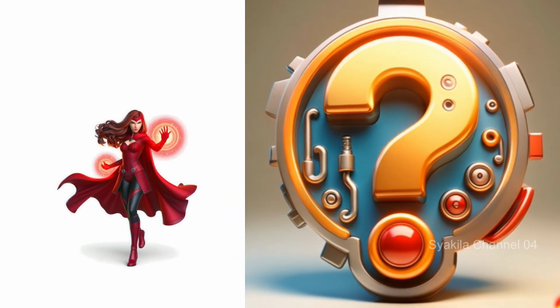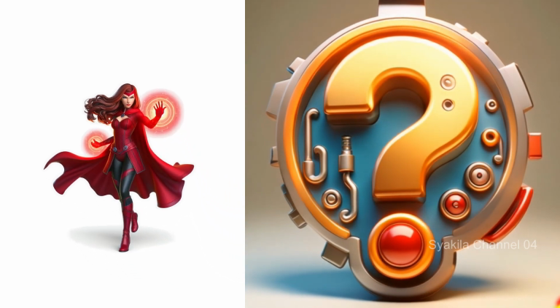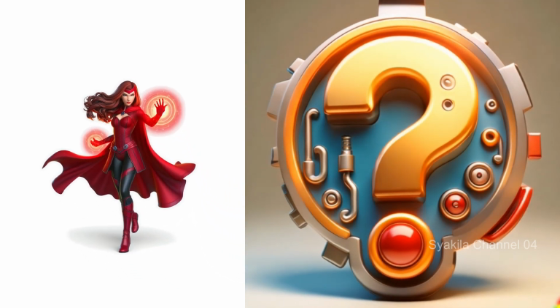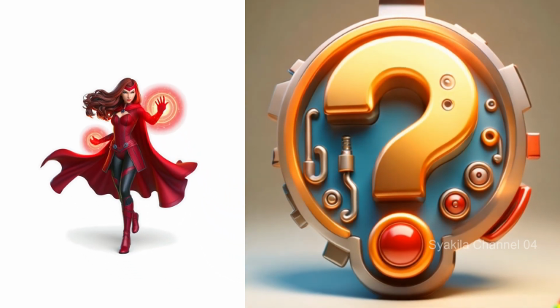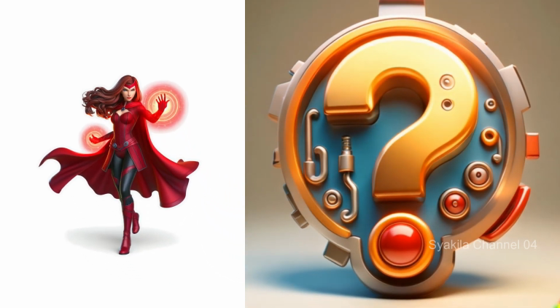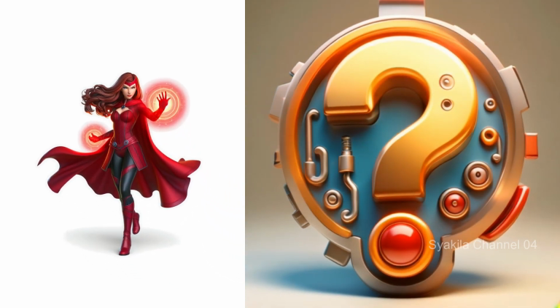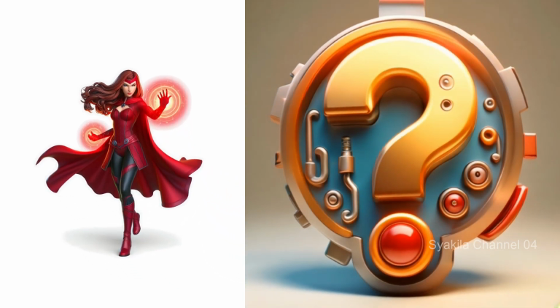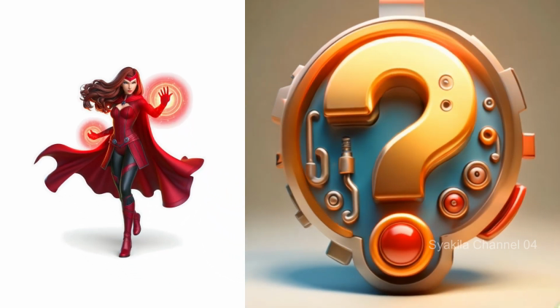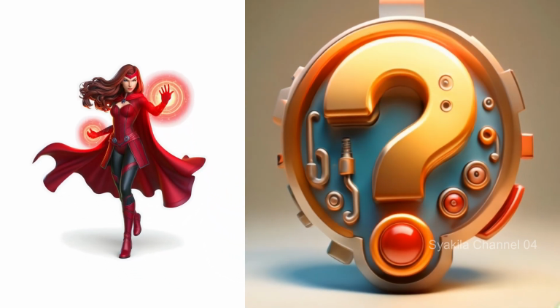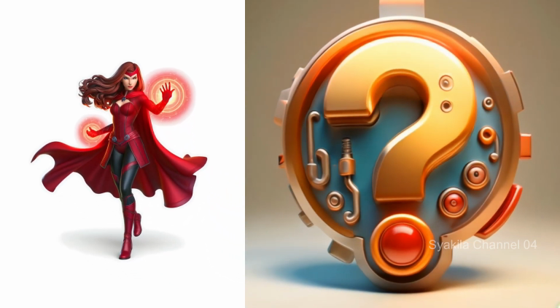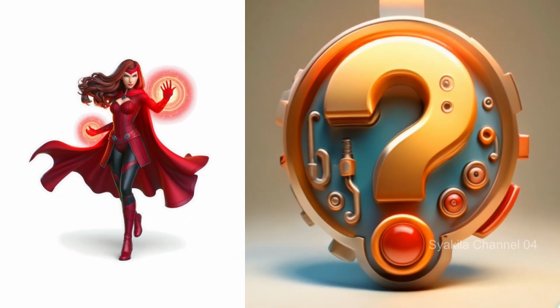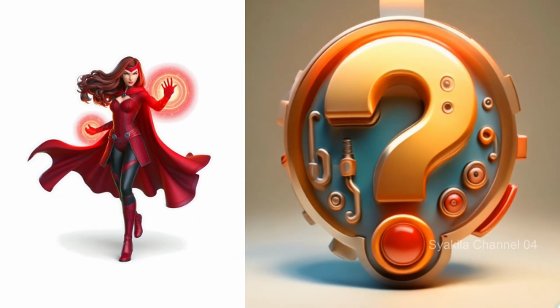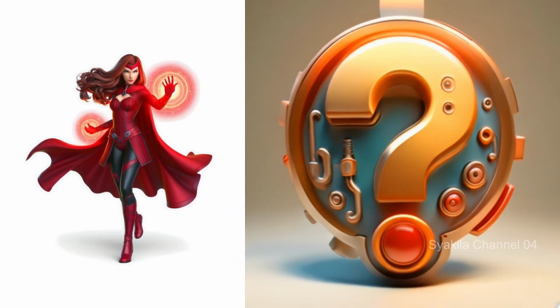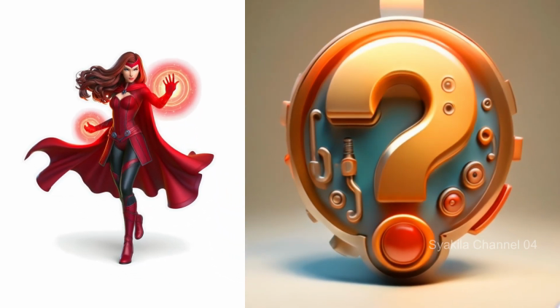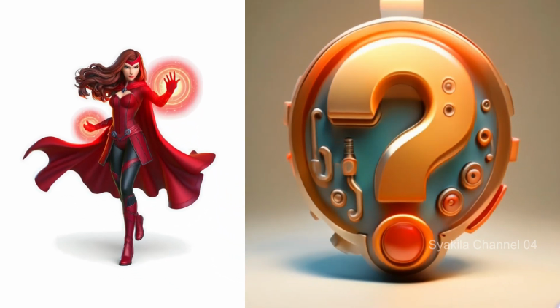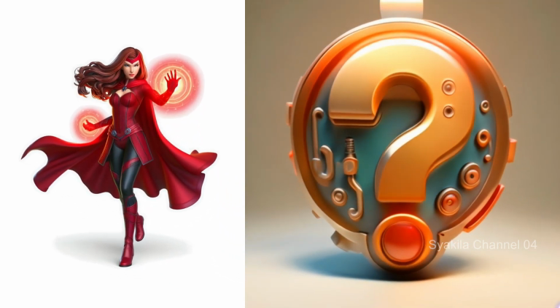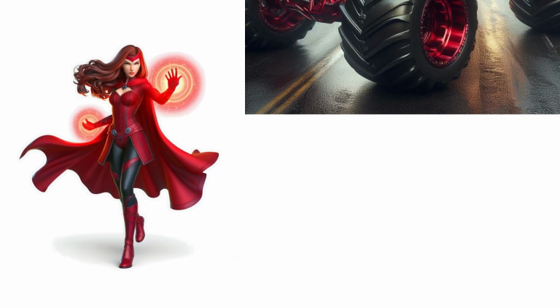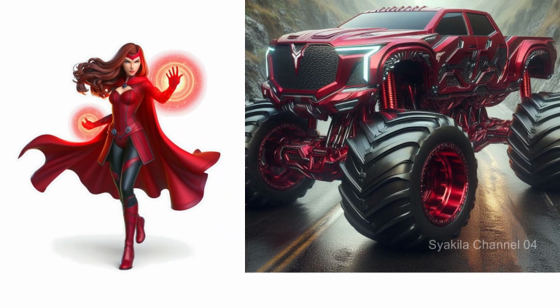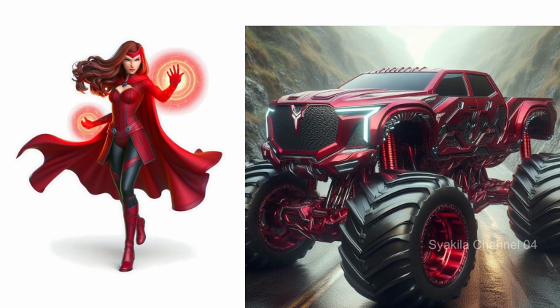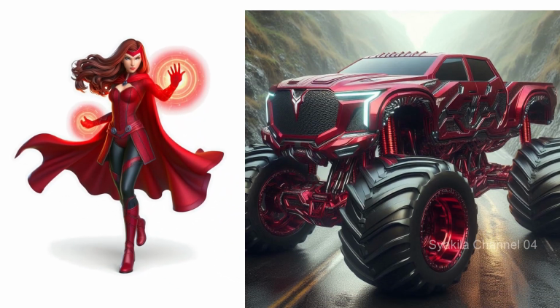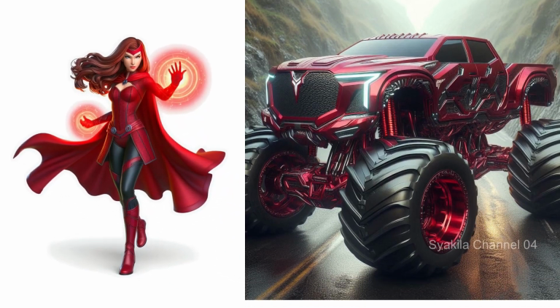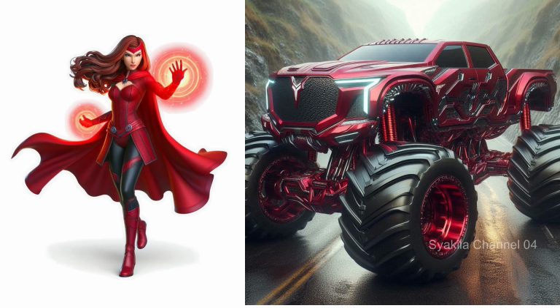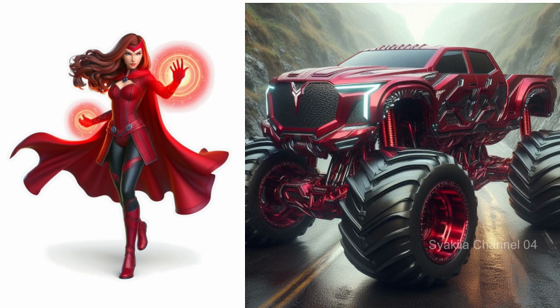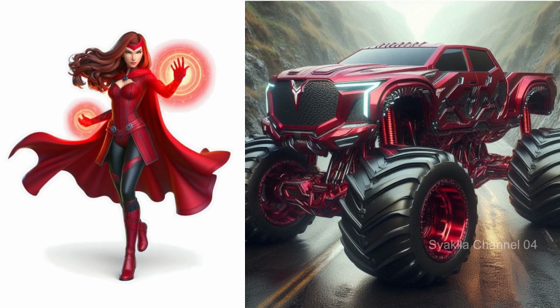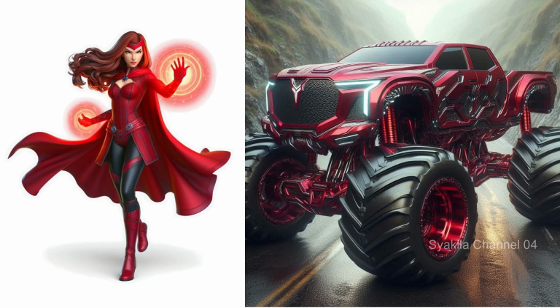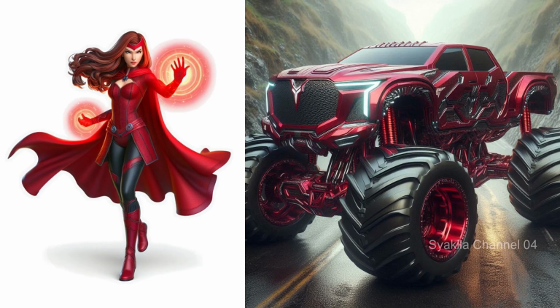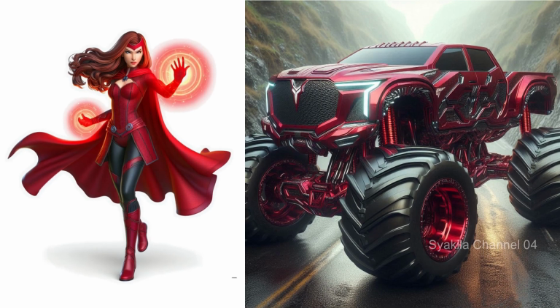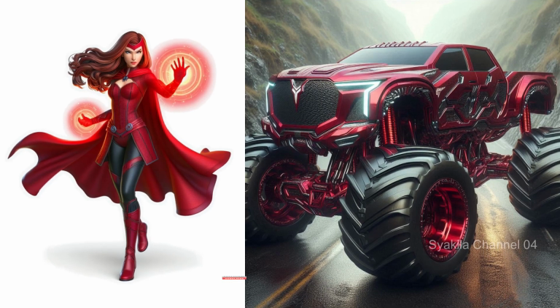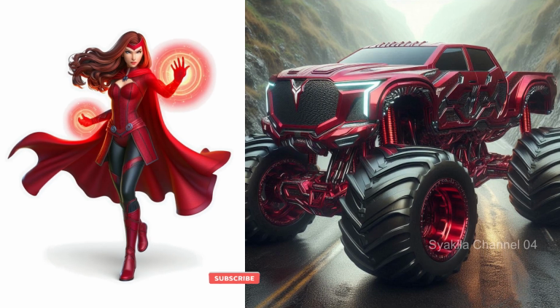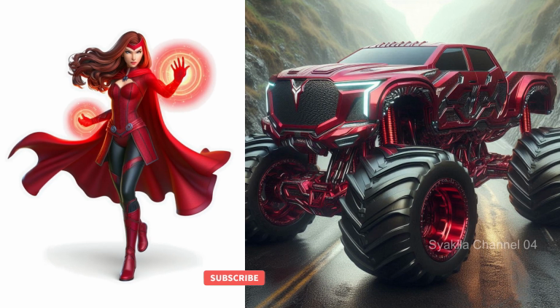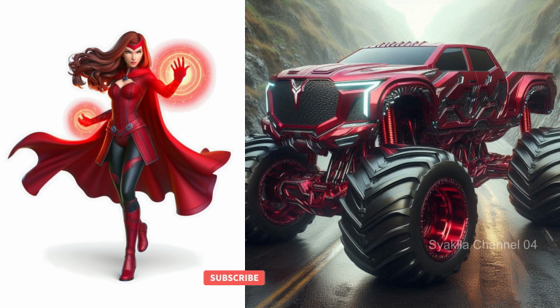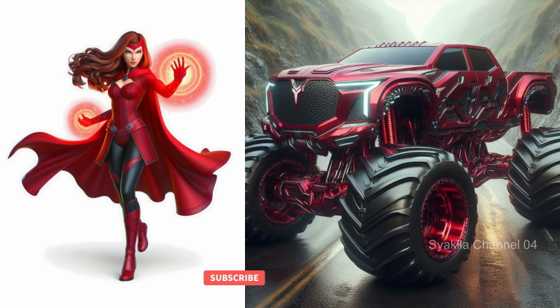Scarlet Witch. Different red magic energy.